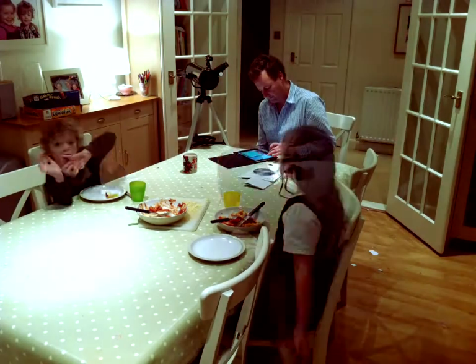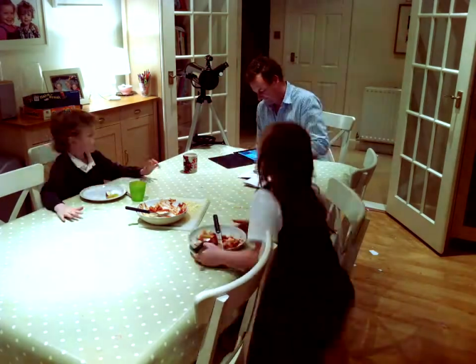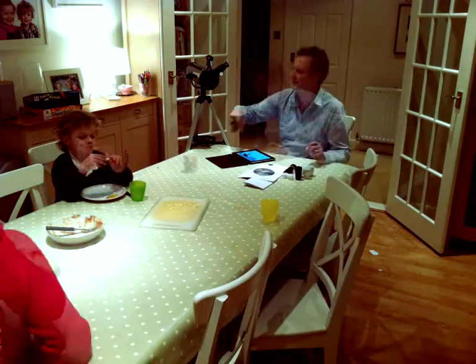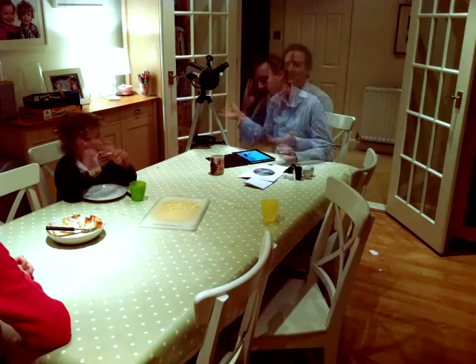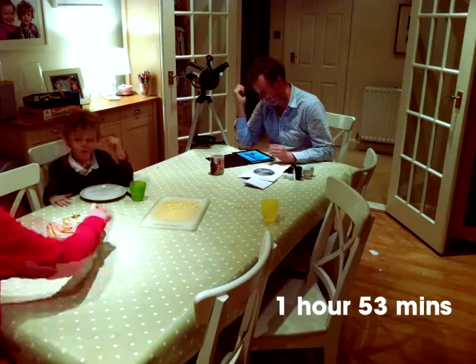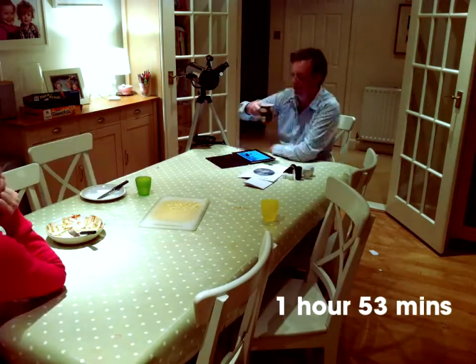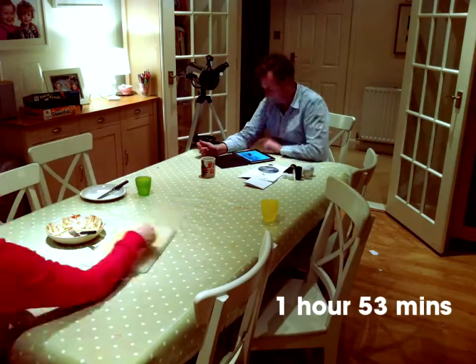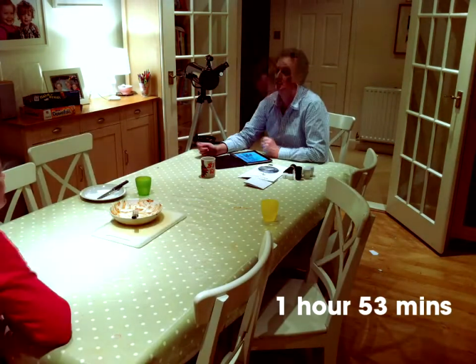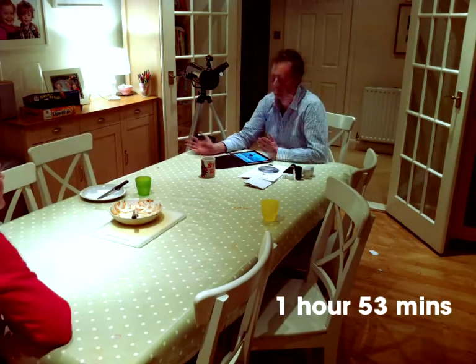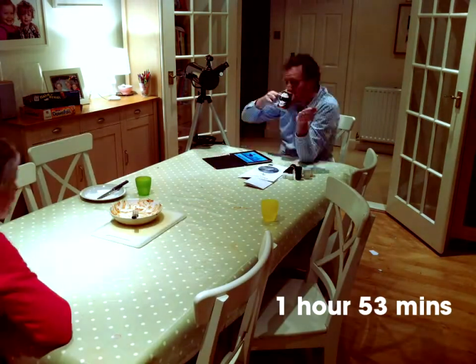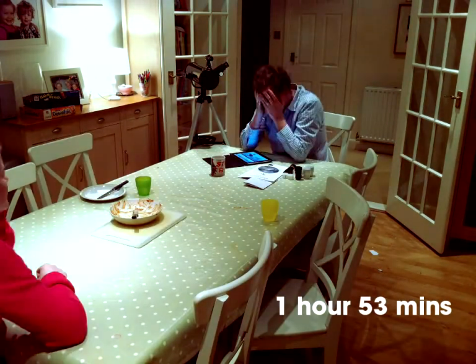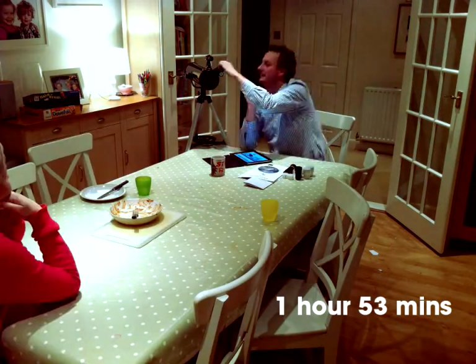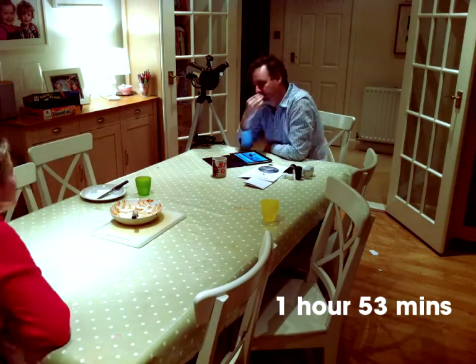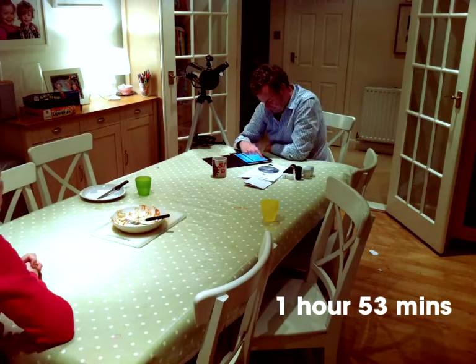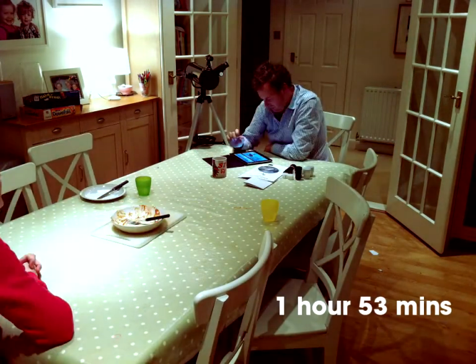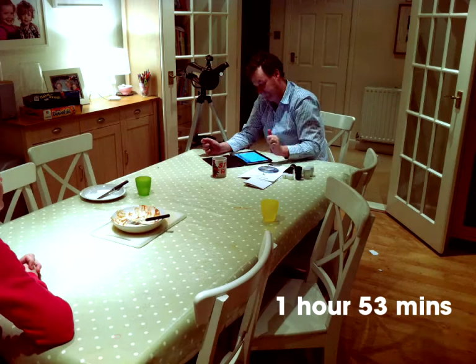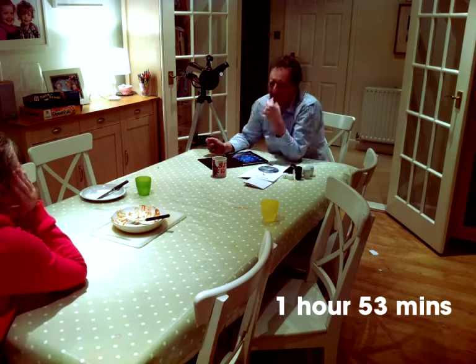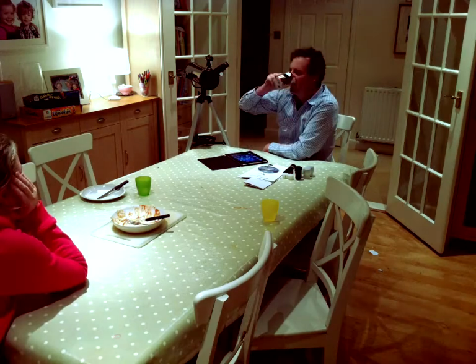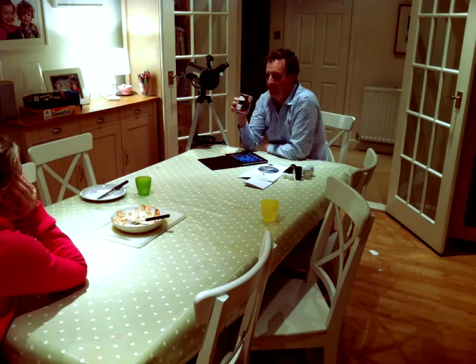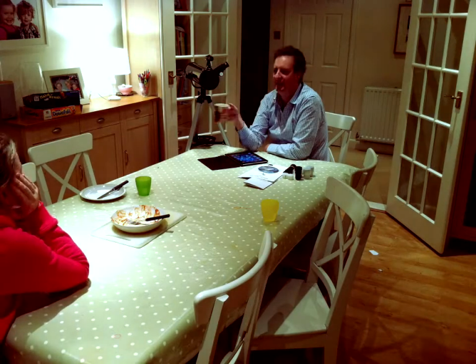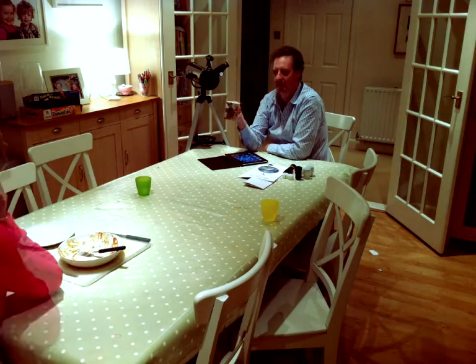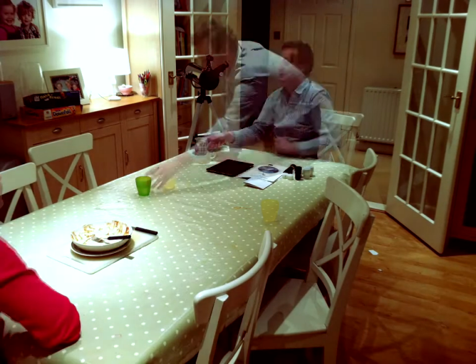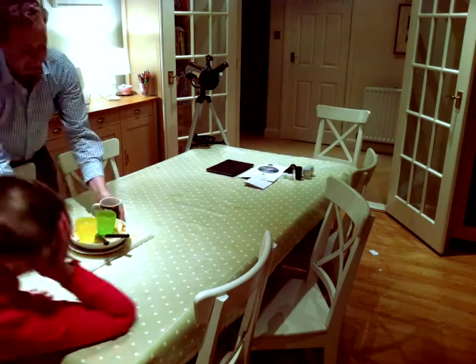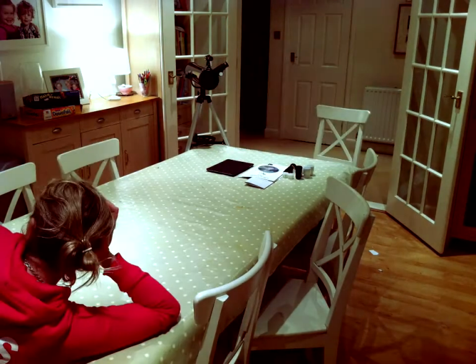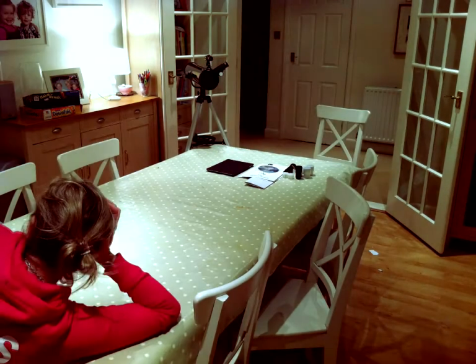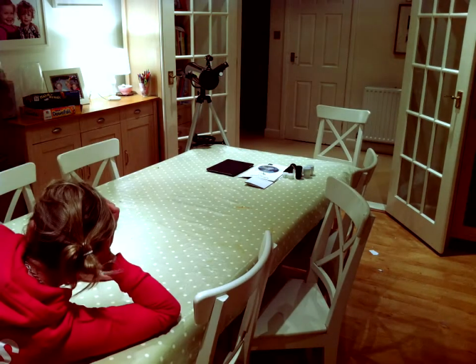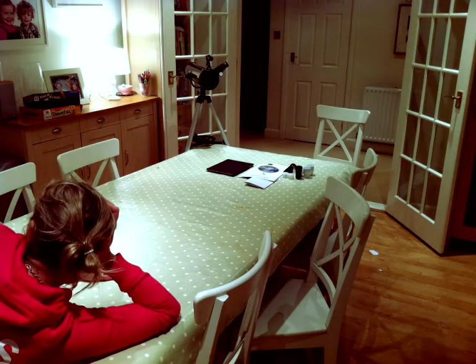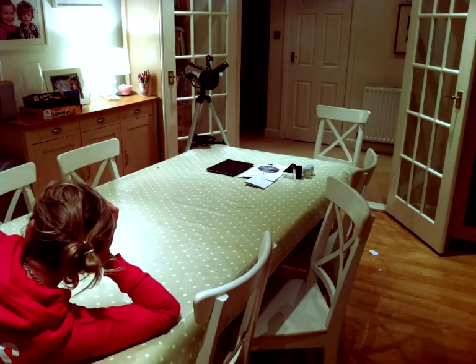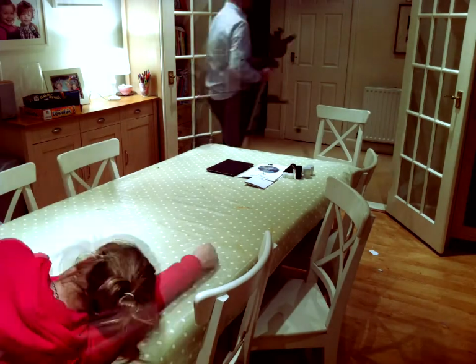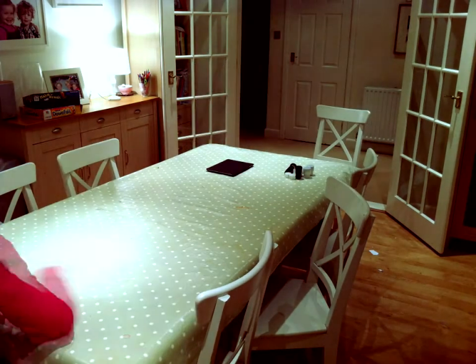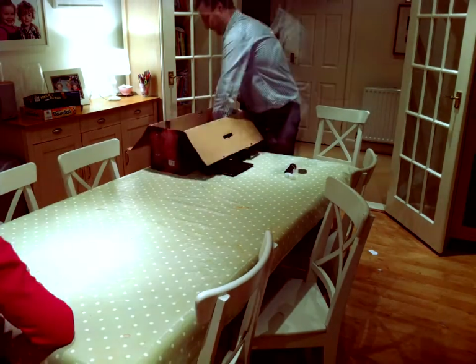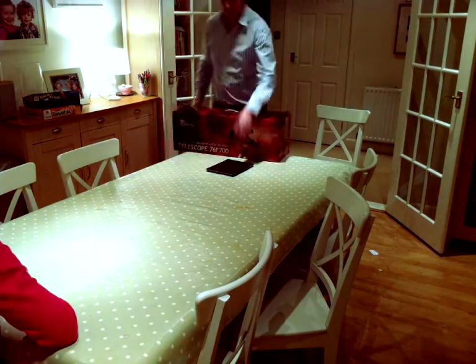That does it for another installment of Amateur Astronomy for Beginners. Until next time, this is True Martian, signing out.